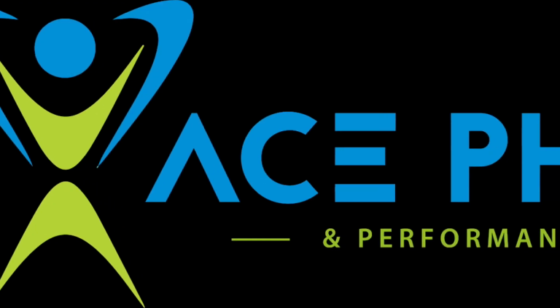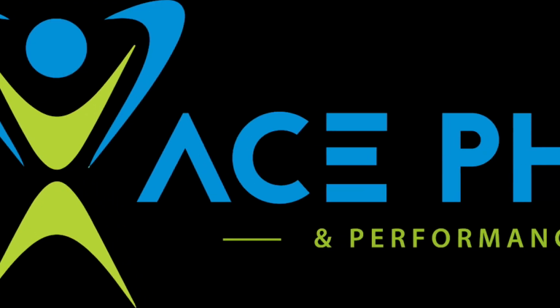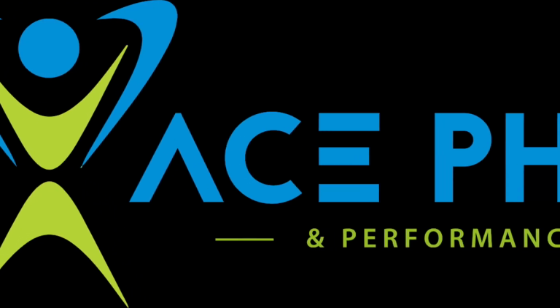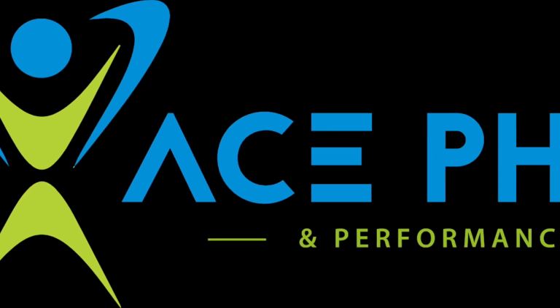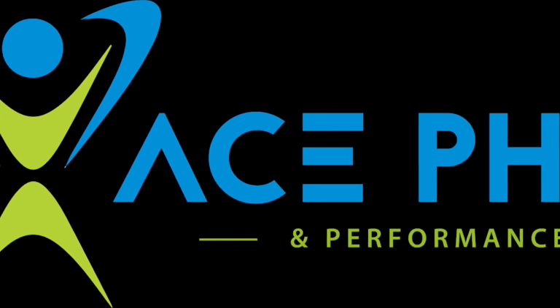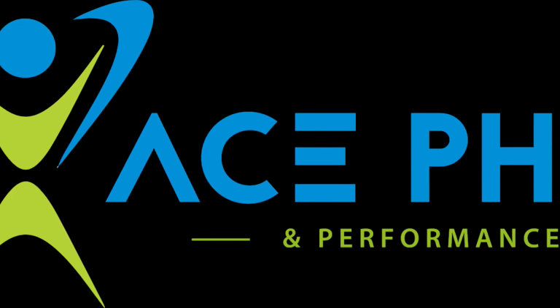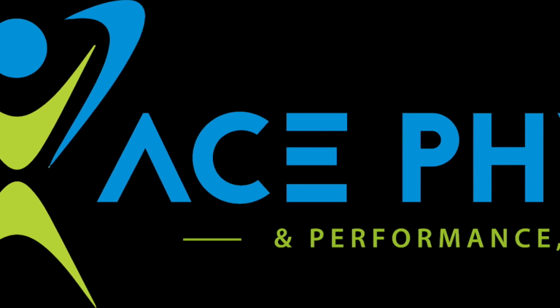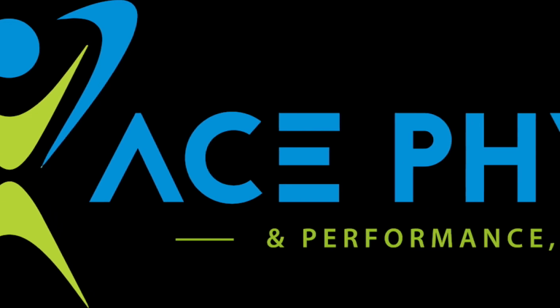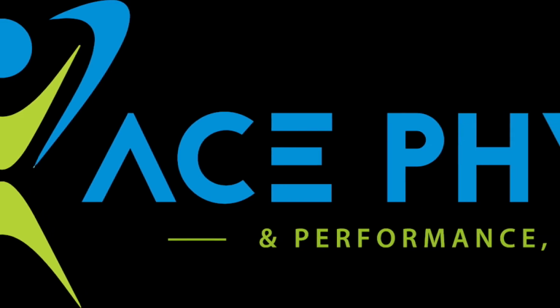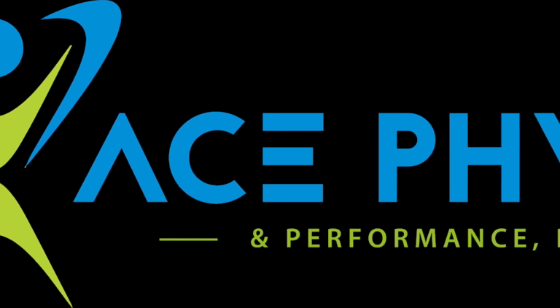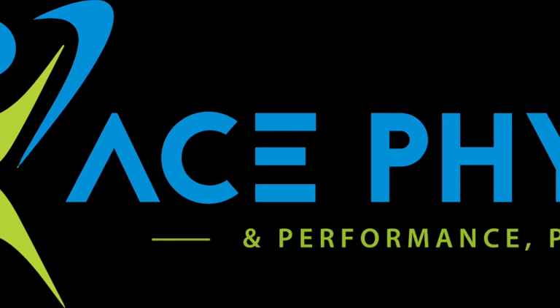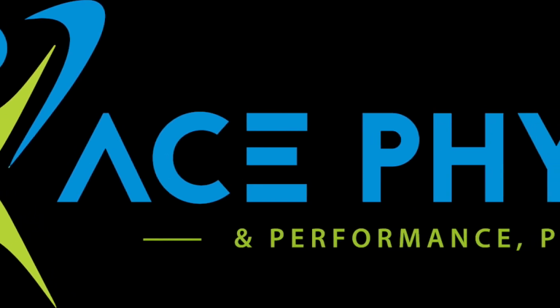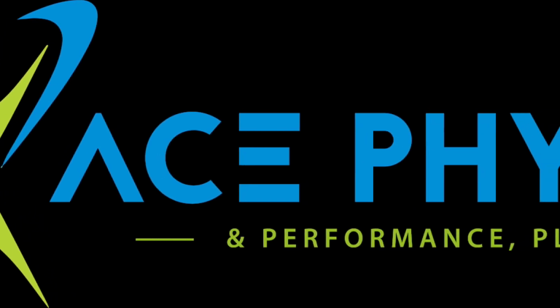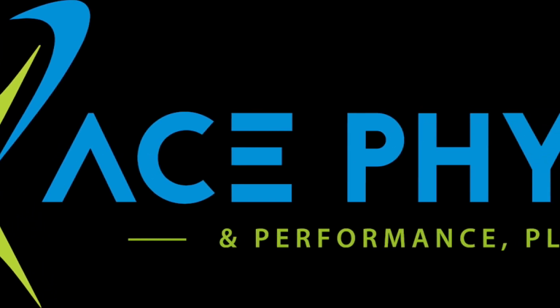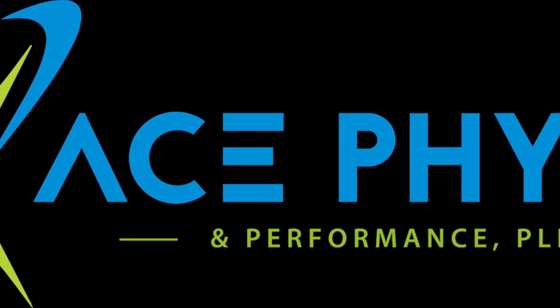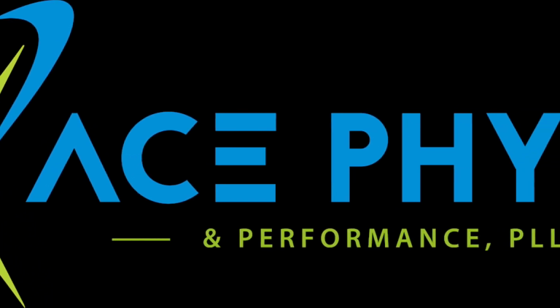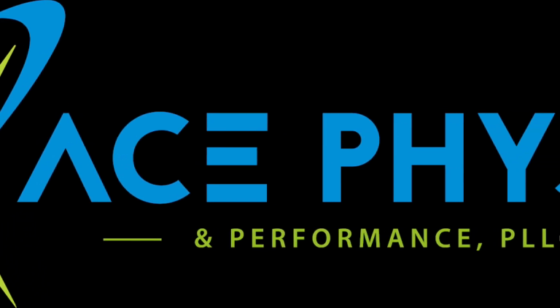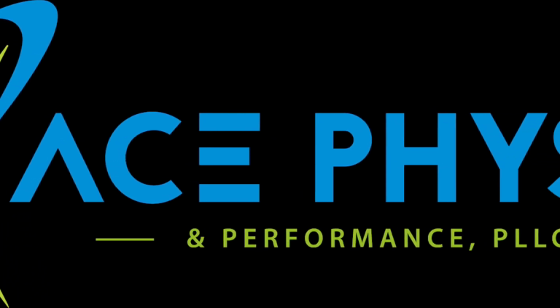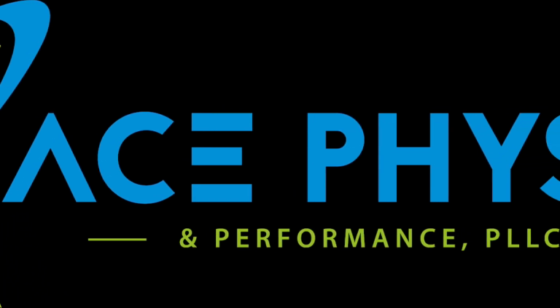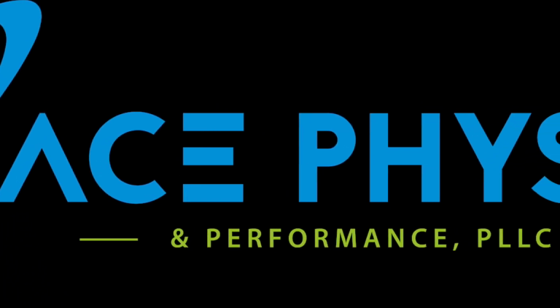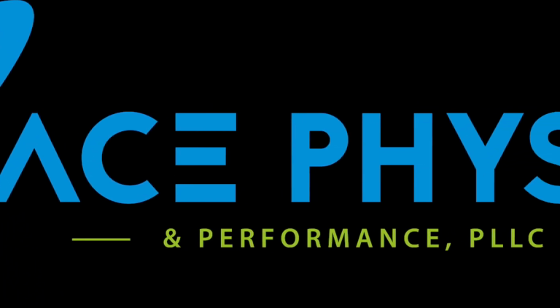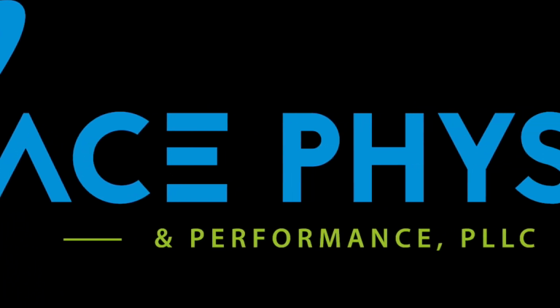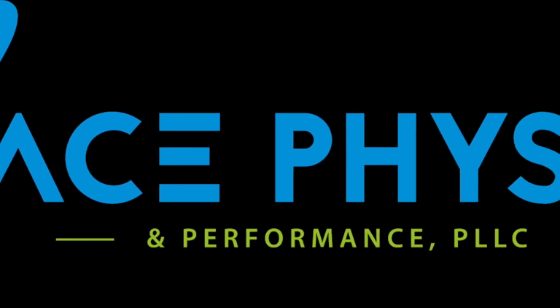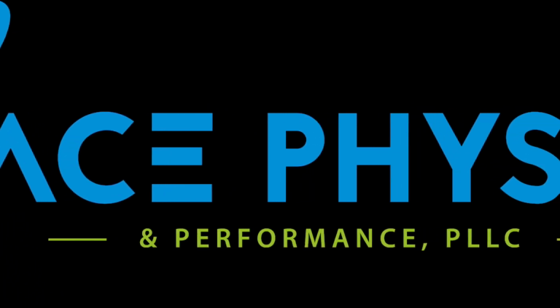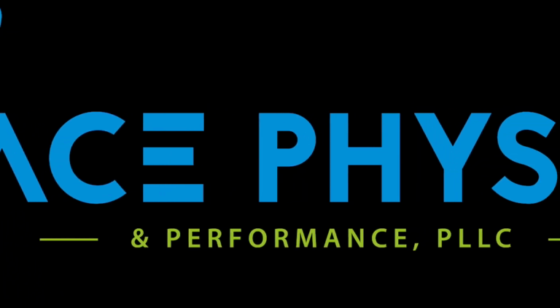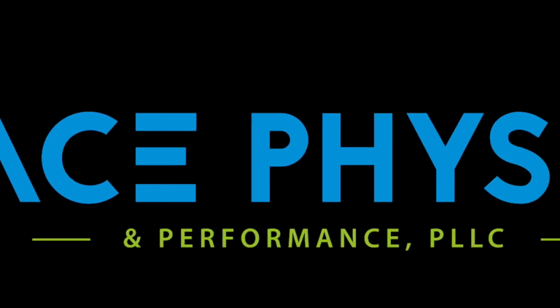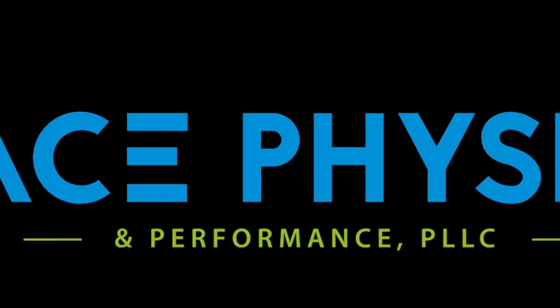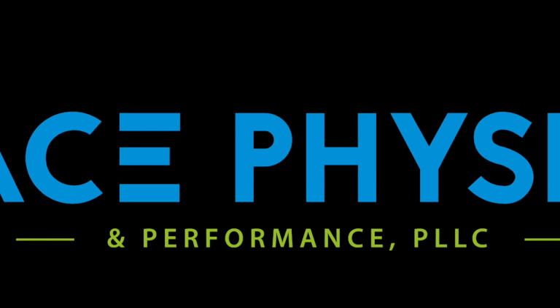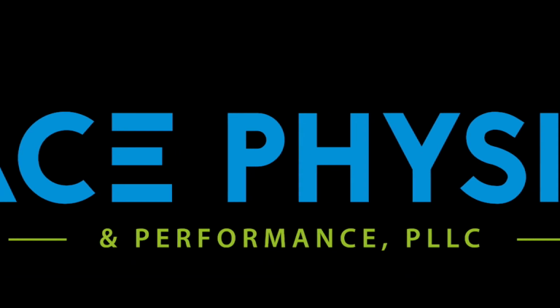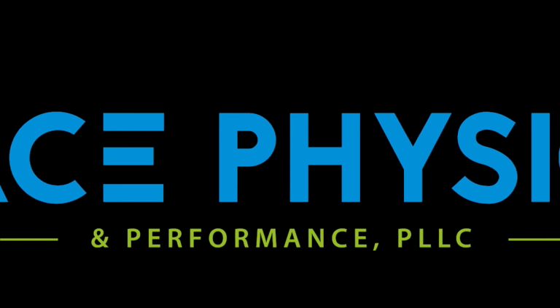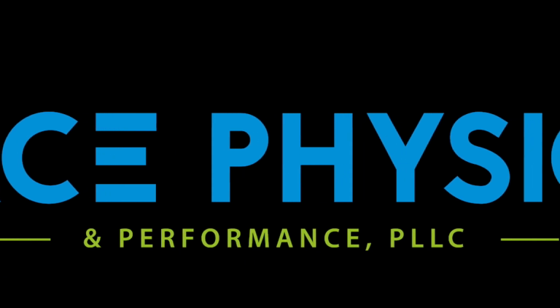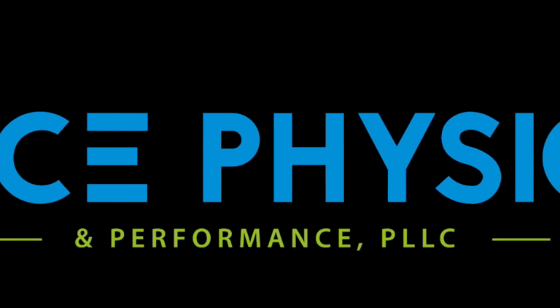Ace Physio and Performance specialize in returning weekend warriors to their competitive sports without pain medication, injections or surgery. Call us now.